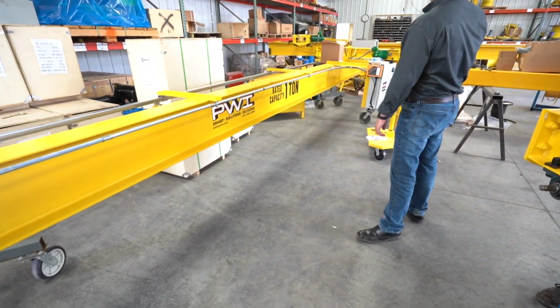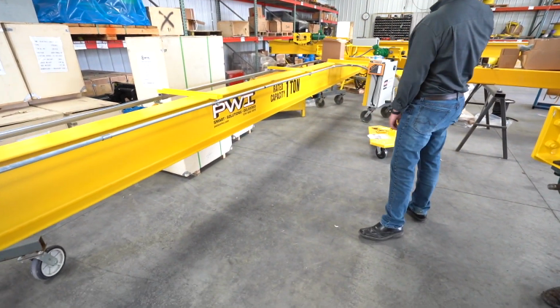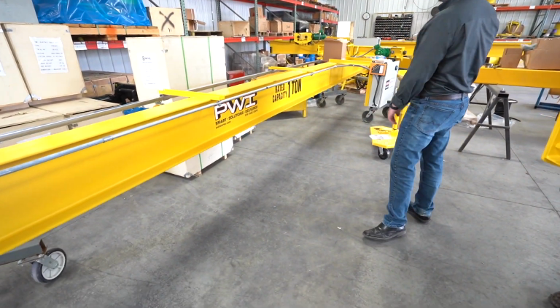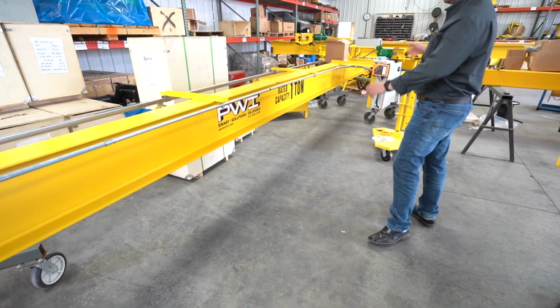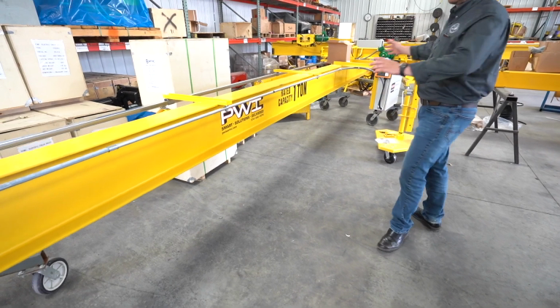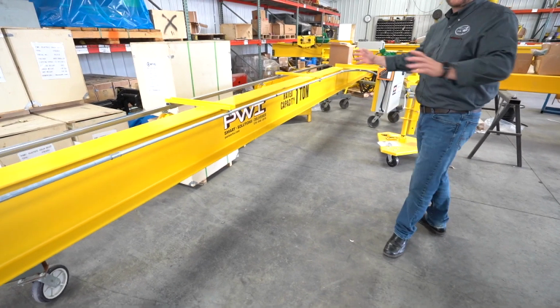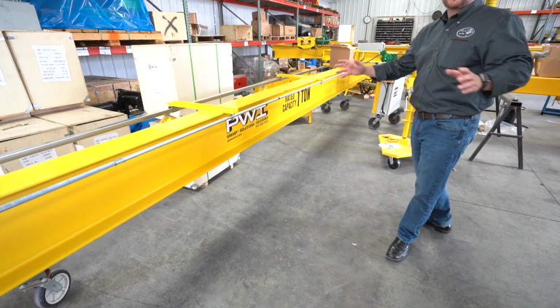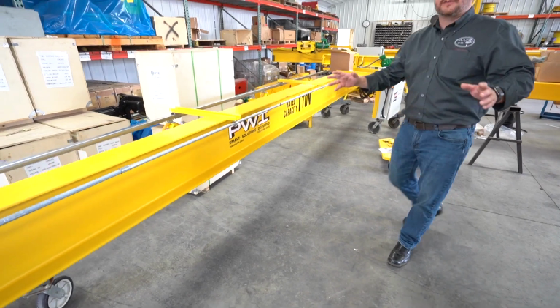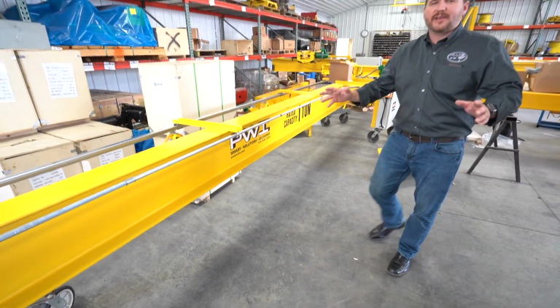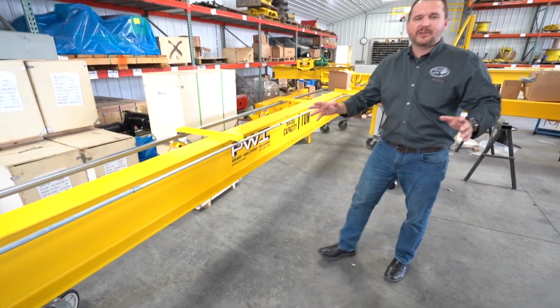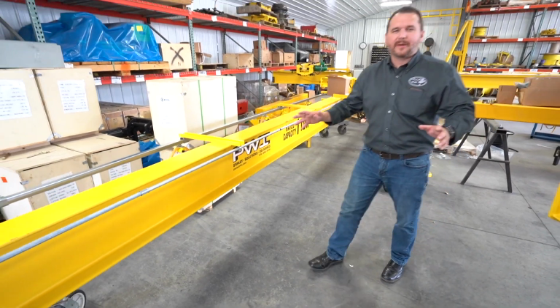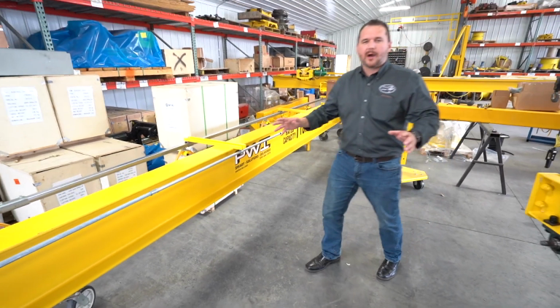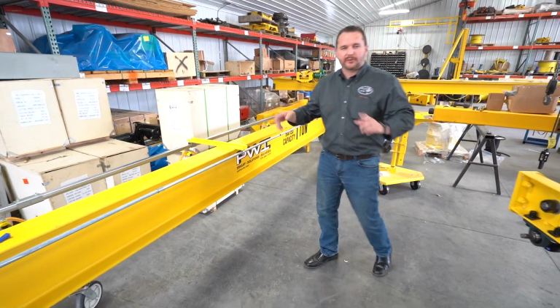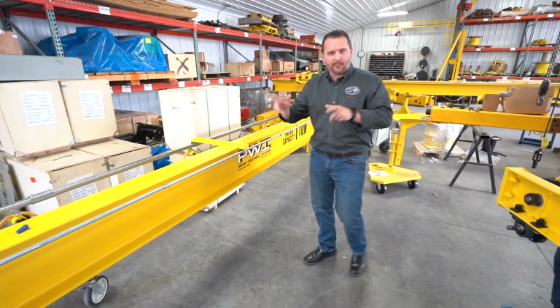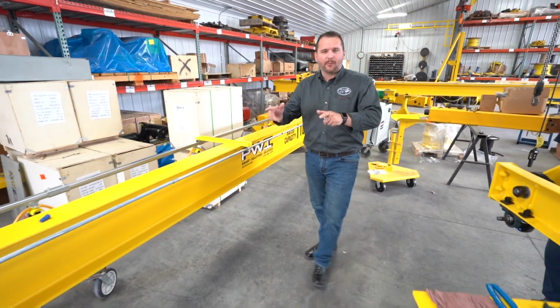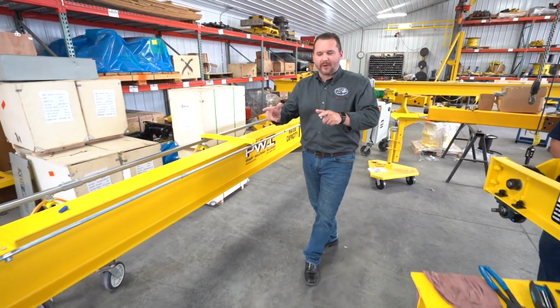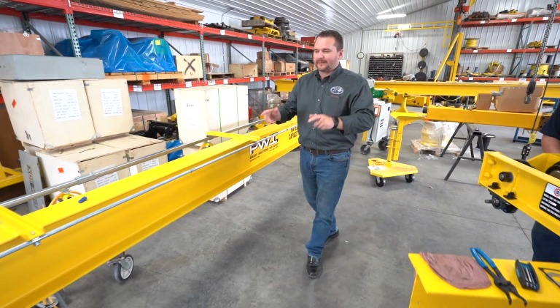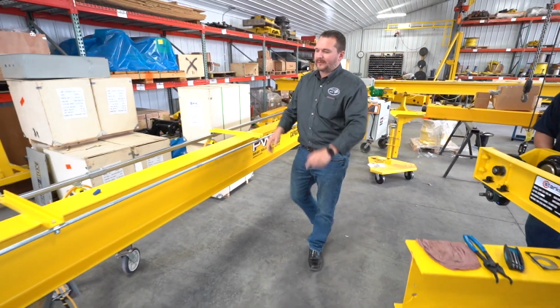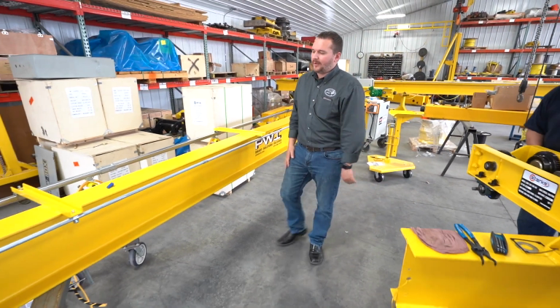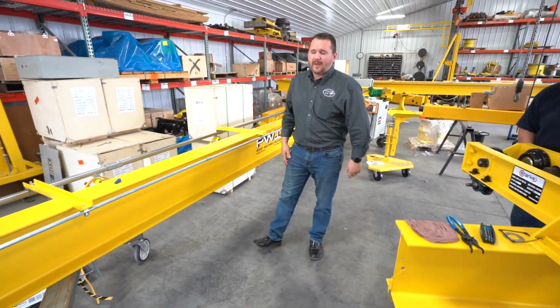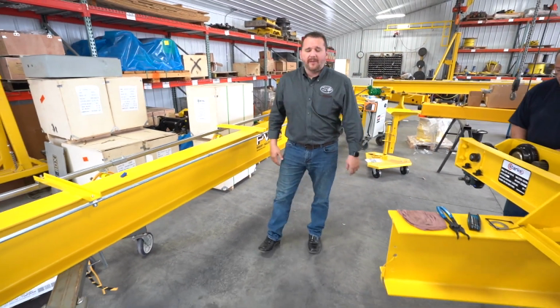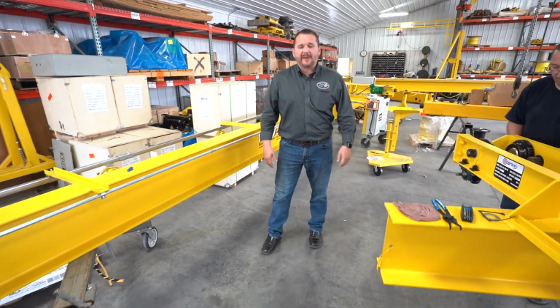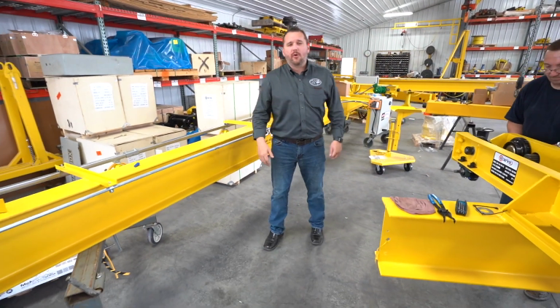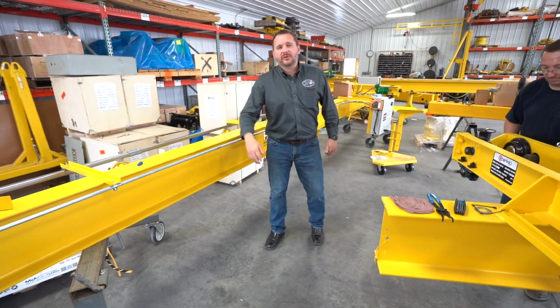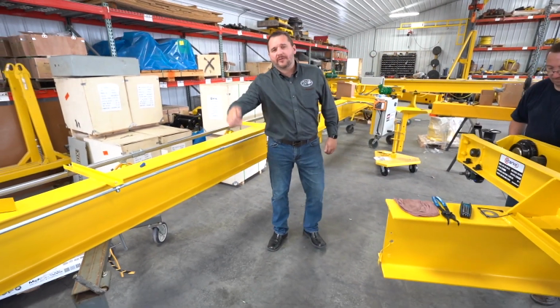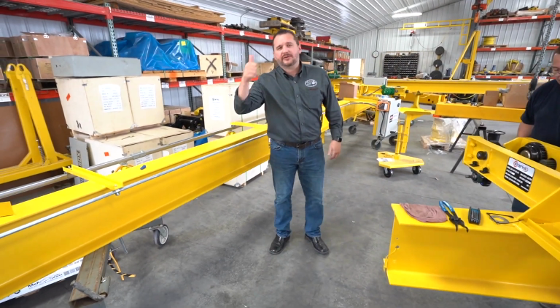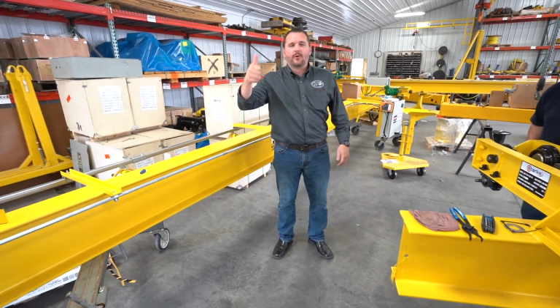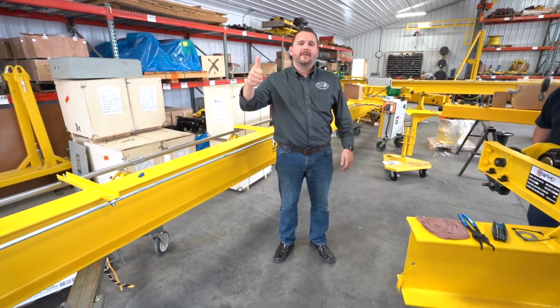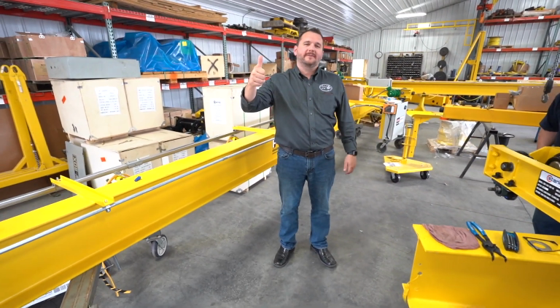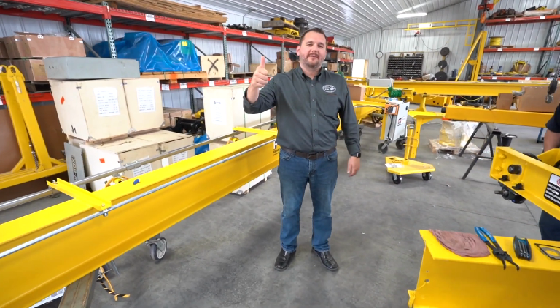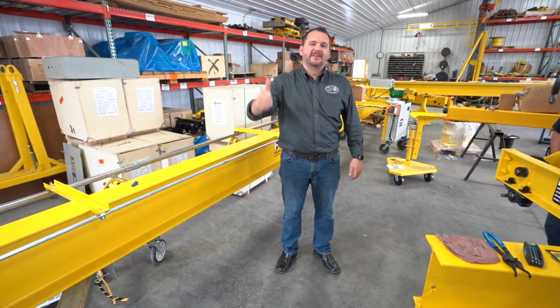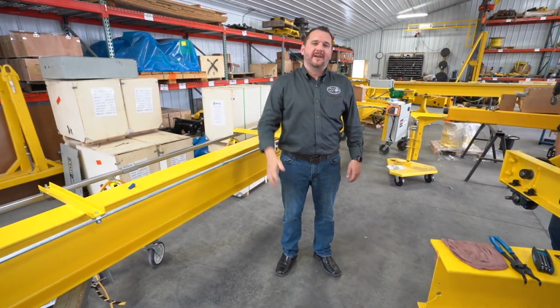I believe there are six of these shipping out tomorrow morning. Thank you — hope you enjoyed this tour. Have a nice day.